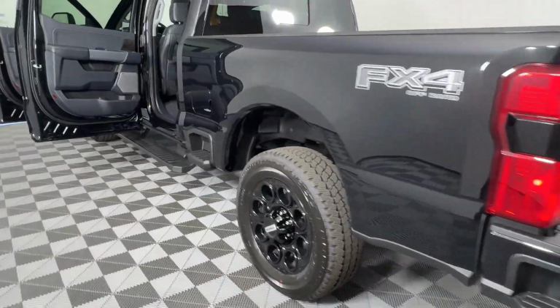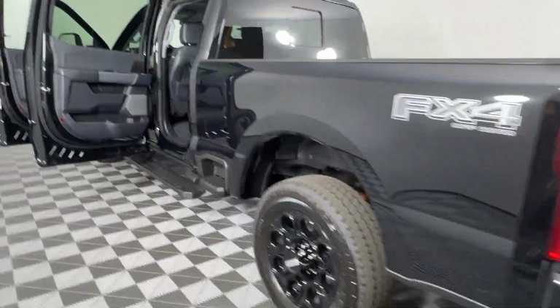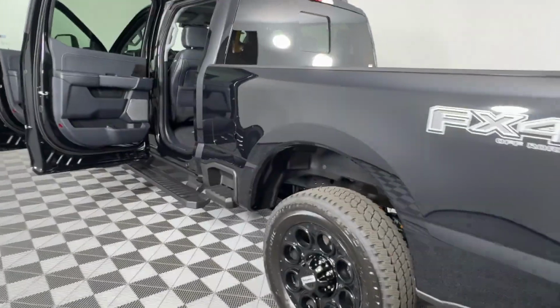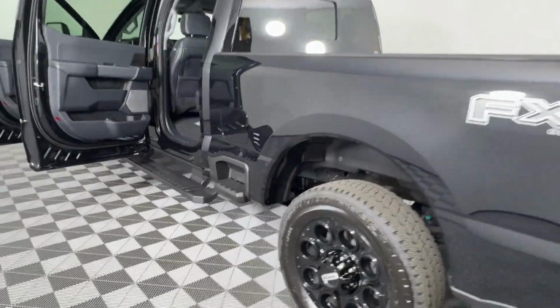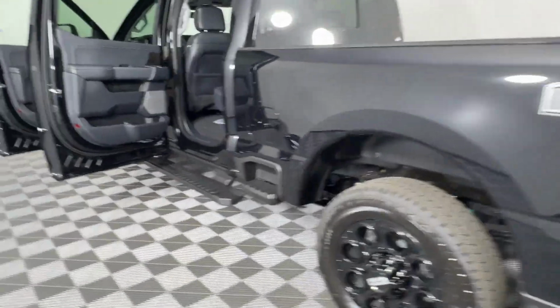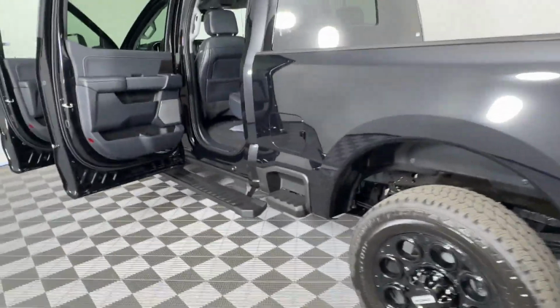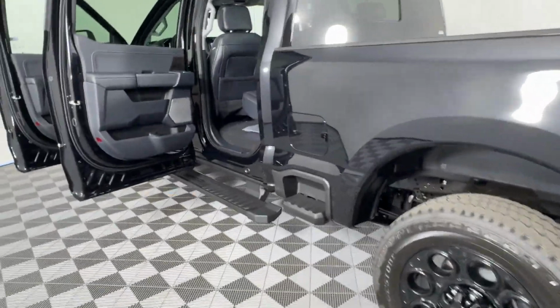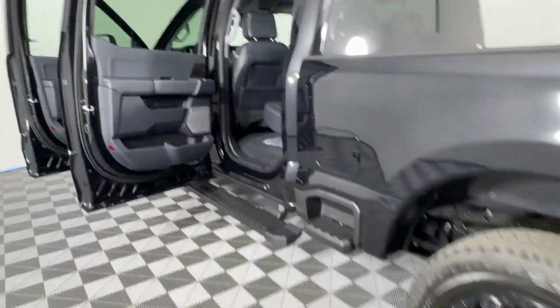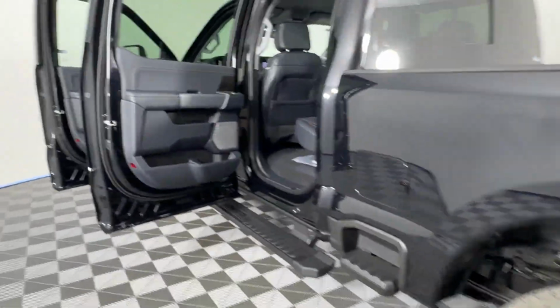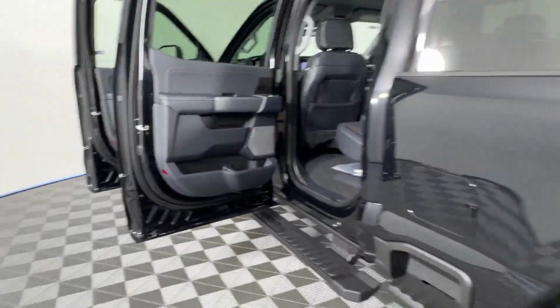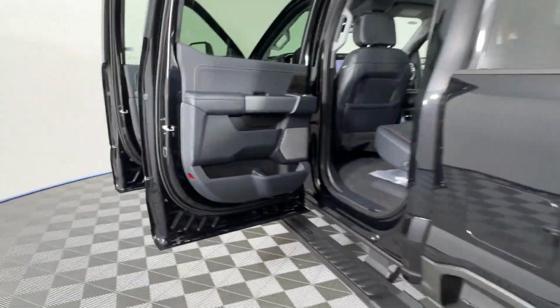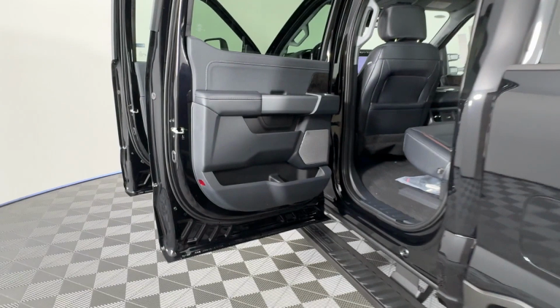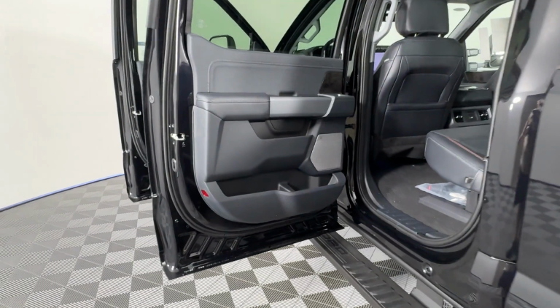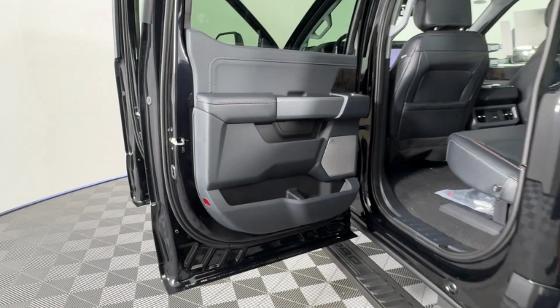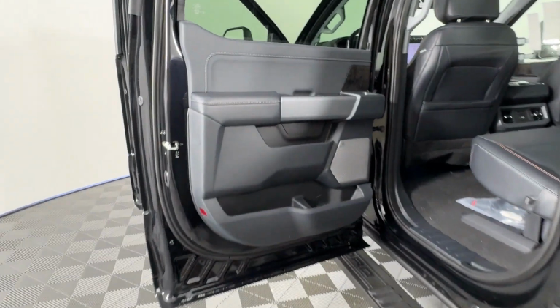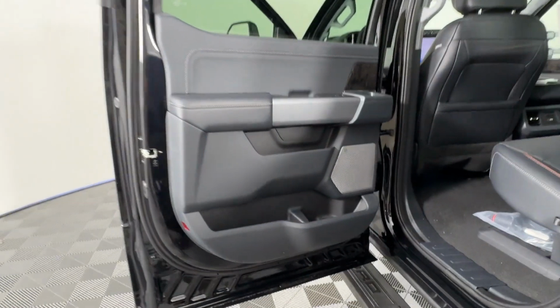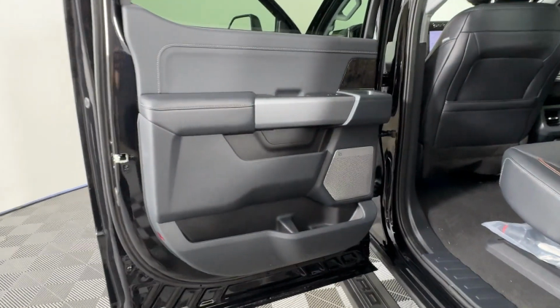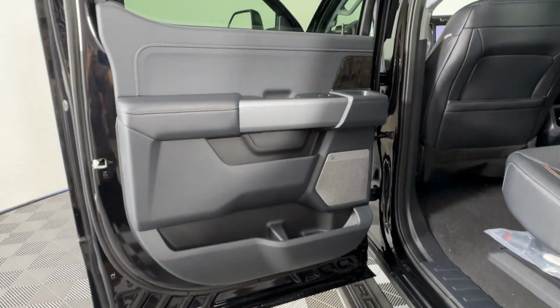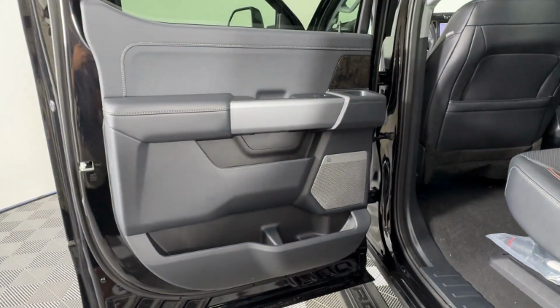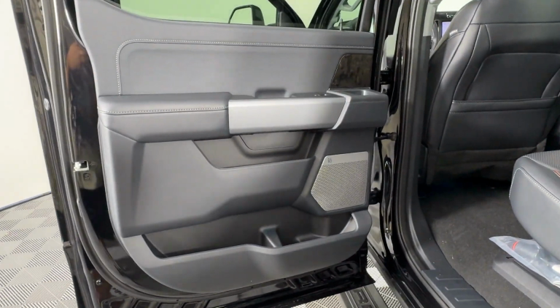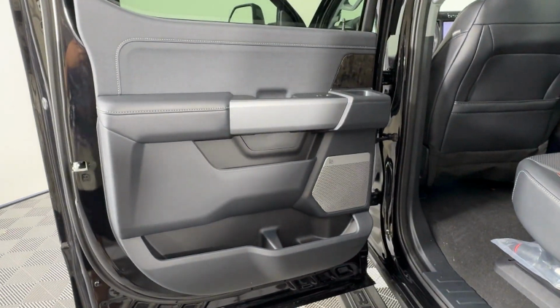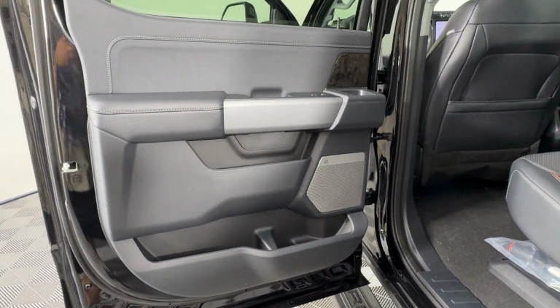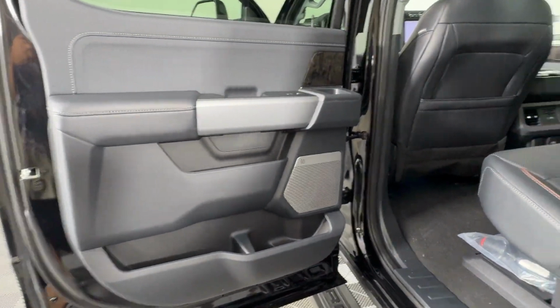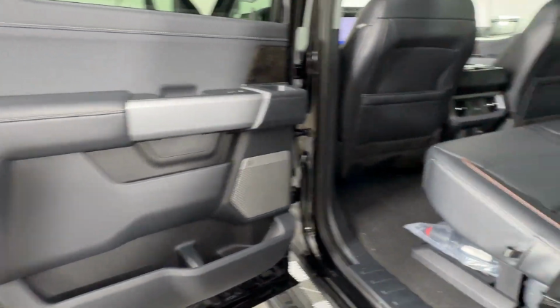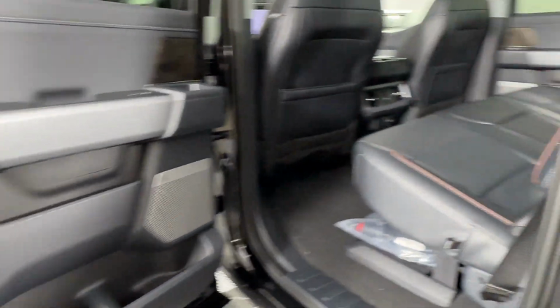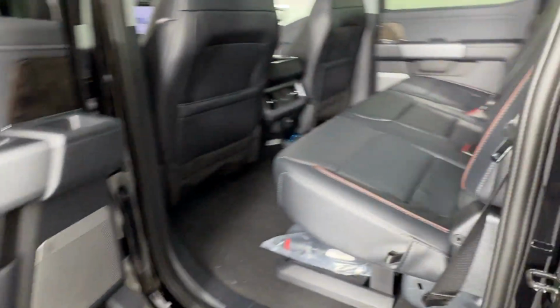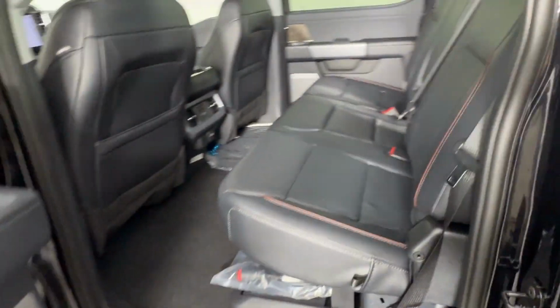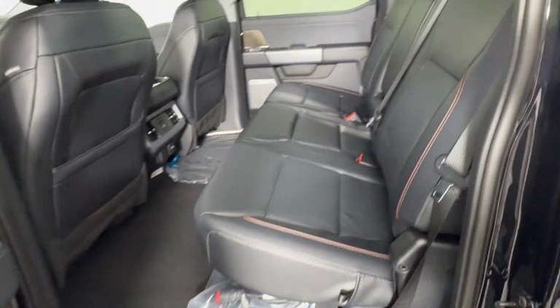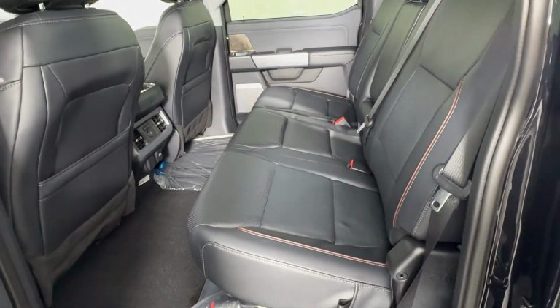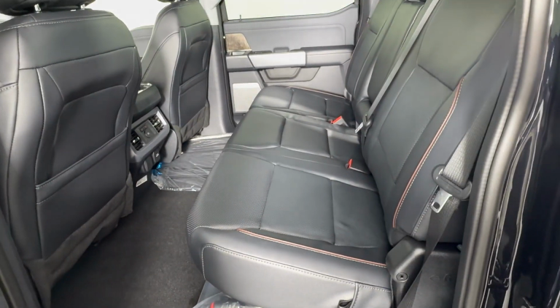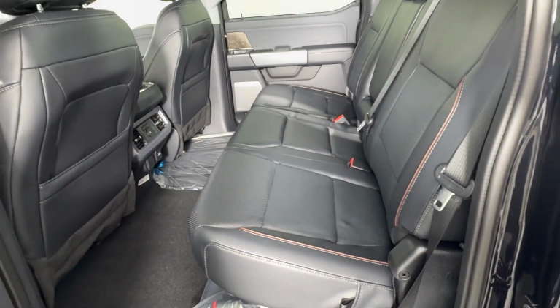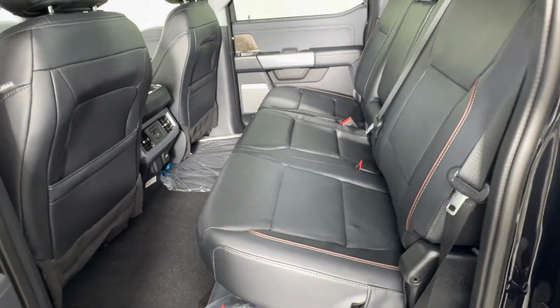Tinted windows. Pass-through rear seat. Bluetooth. Brake assist. Take home the car of your dreams today.